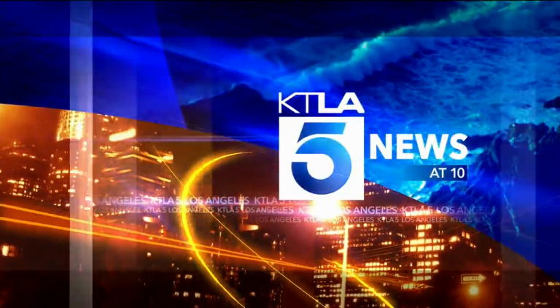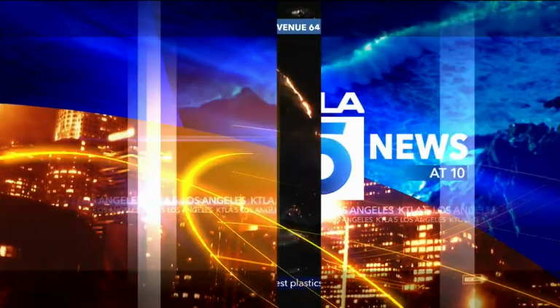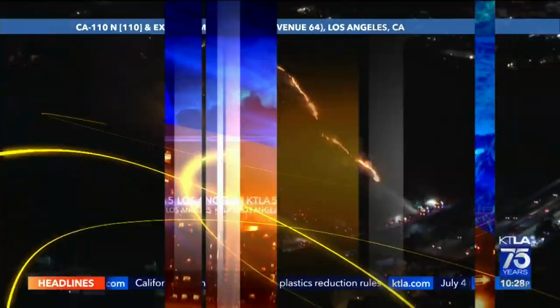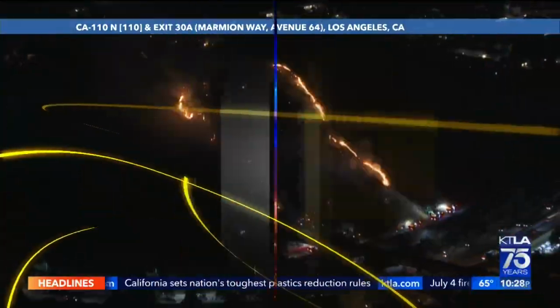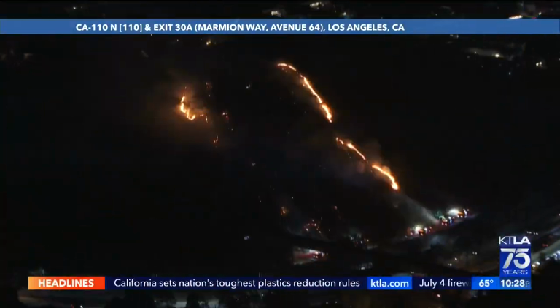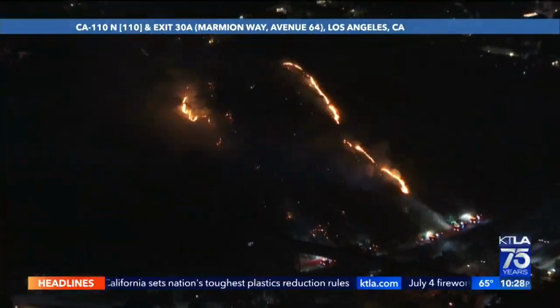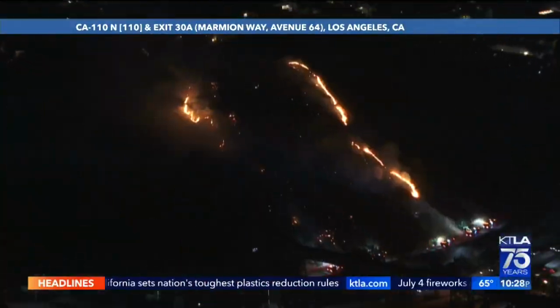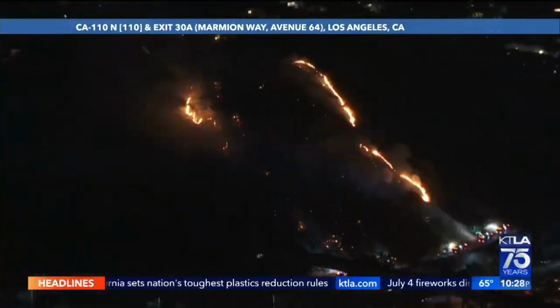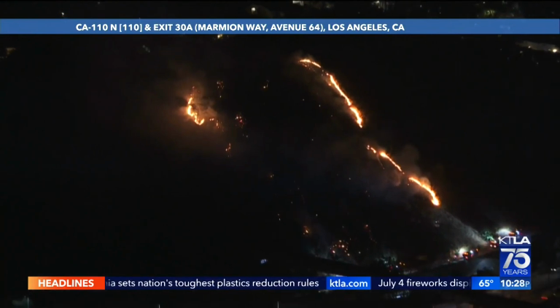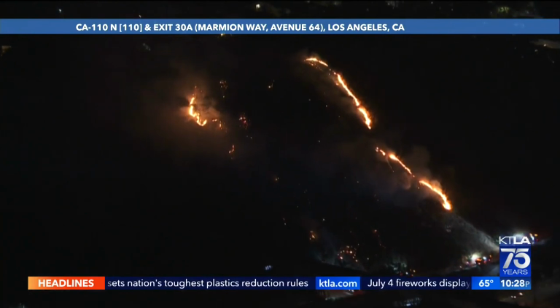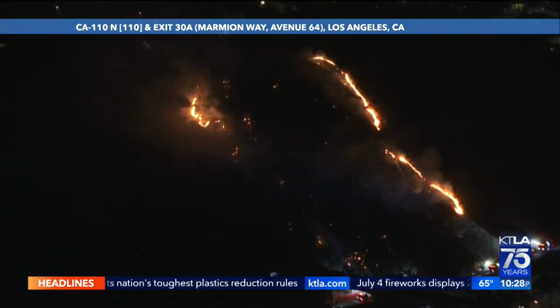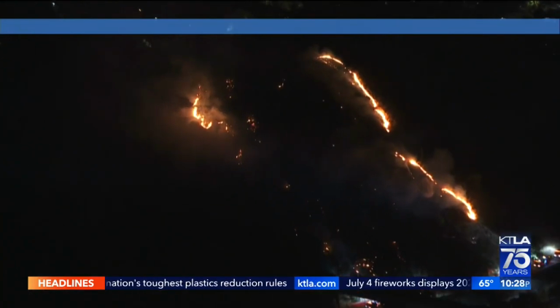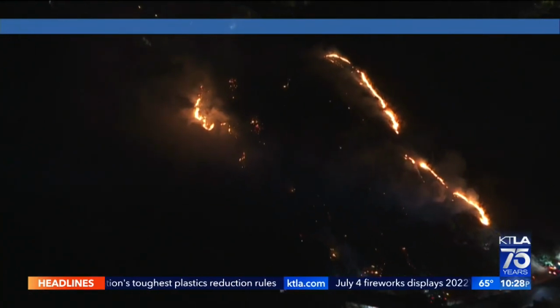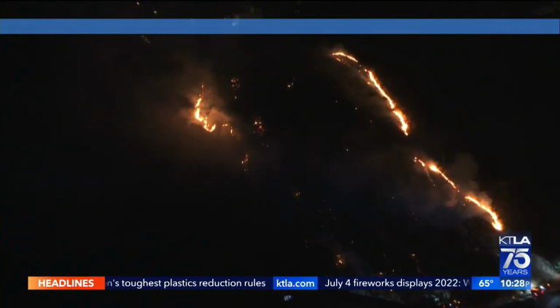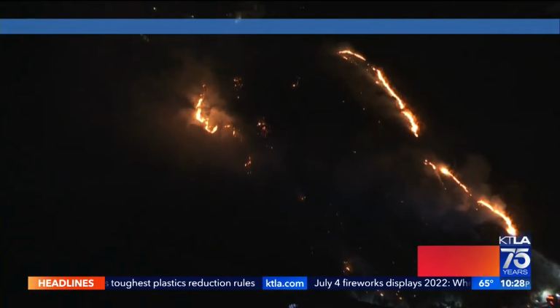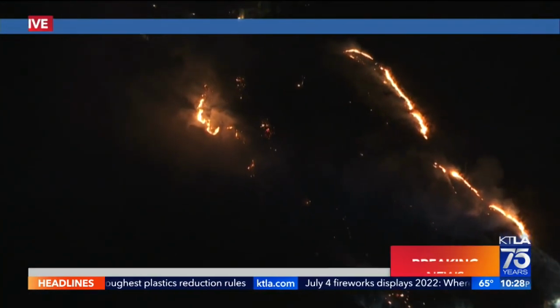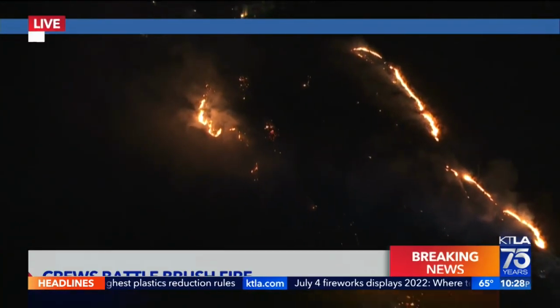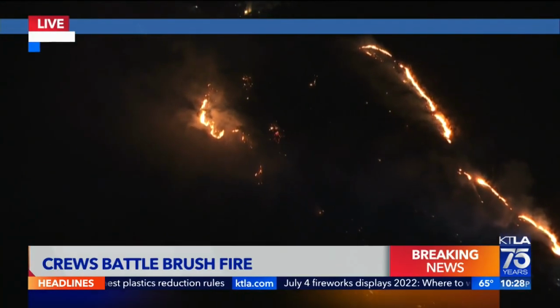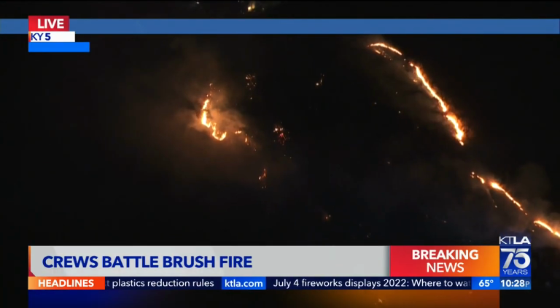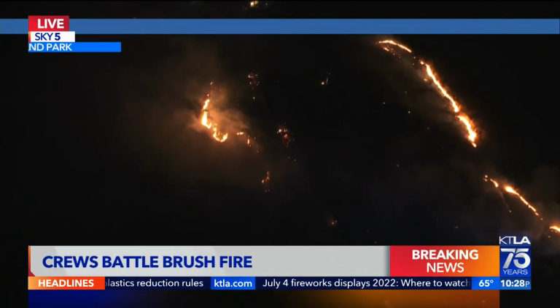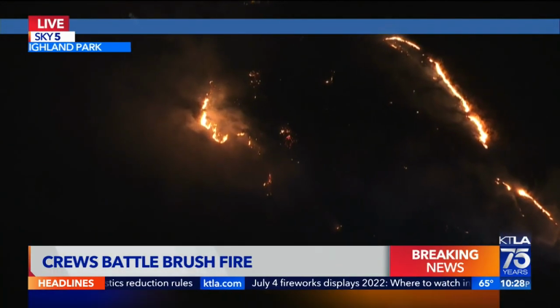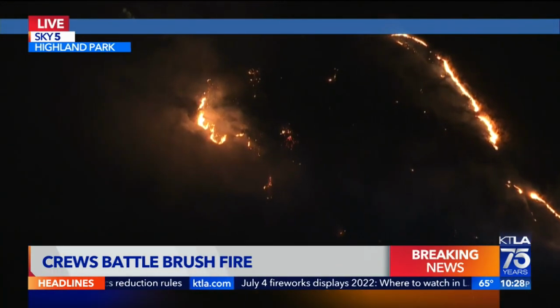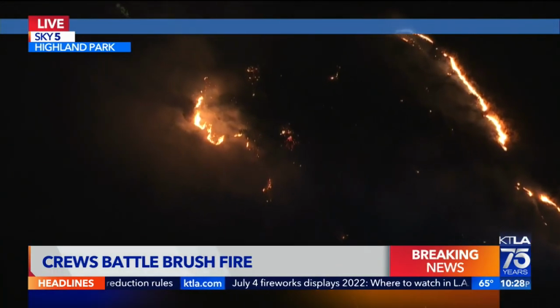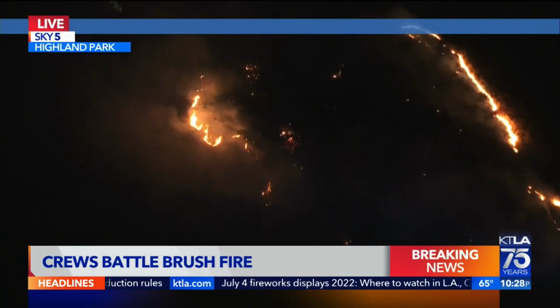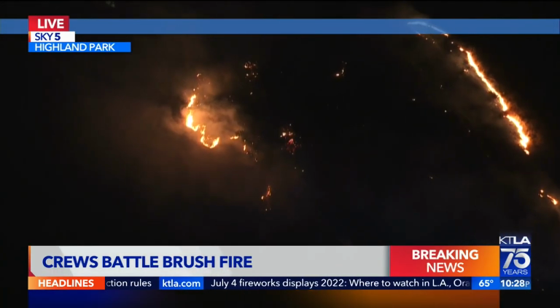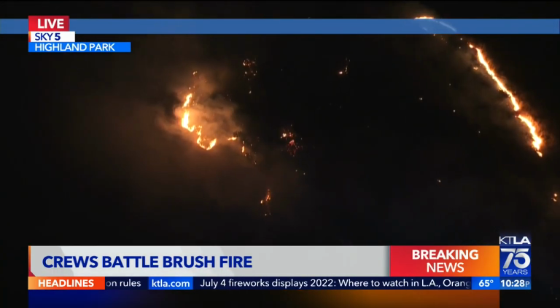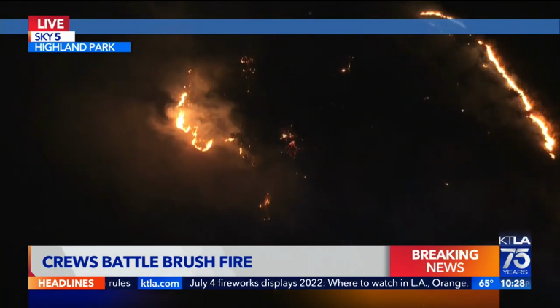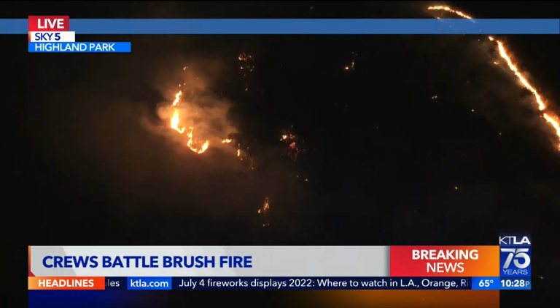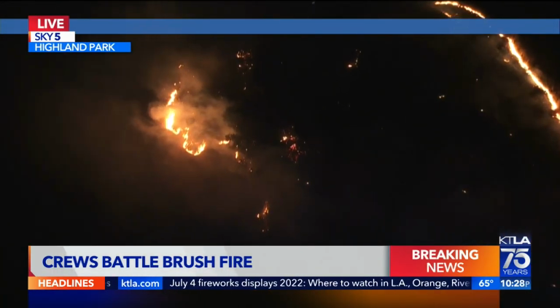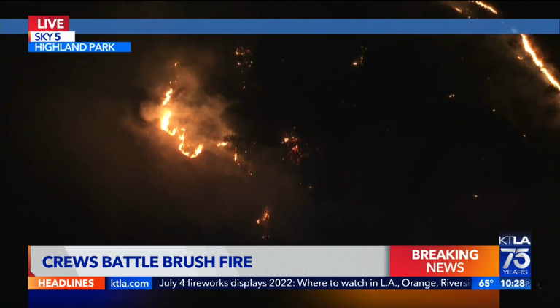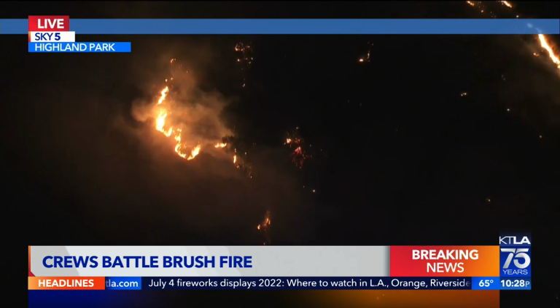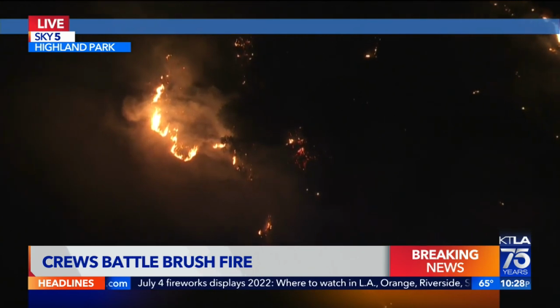Now to breaking news. Fire crews are battling a brush fire burning in Highland Park. Gil Laavis is overhead in Sky 5 with the details.